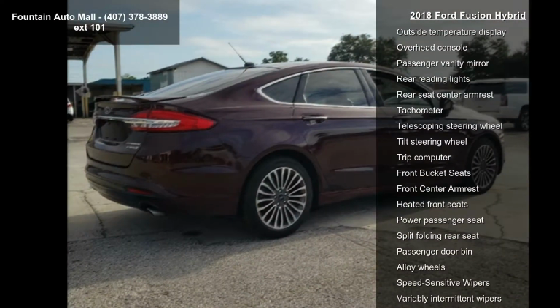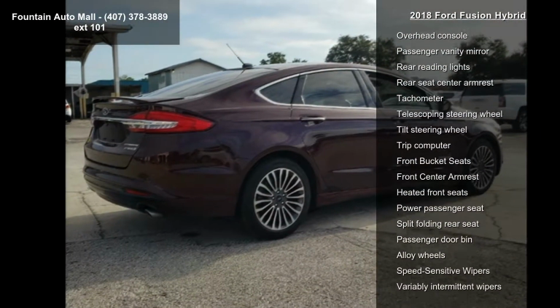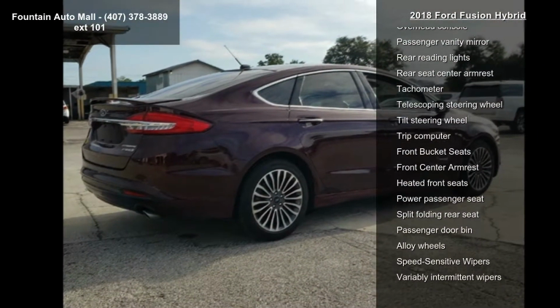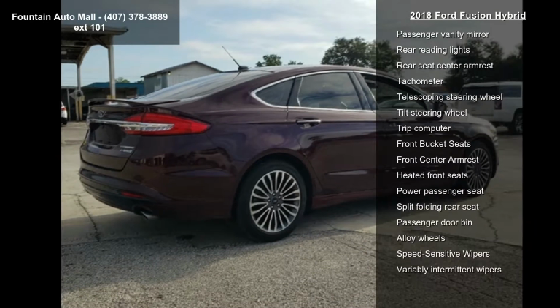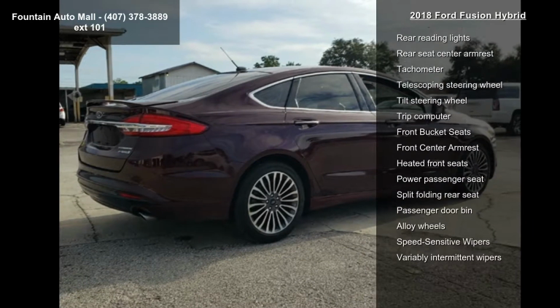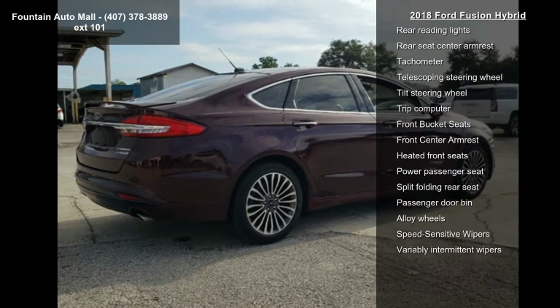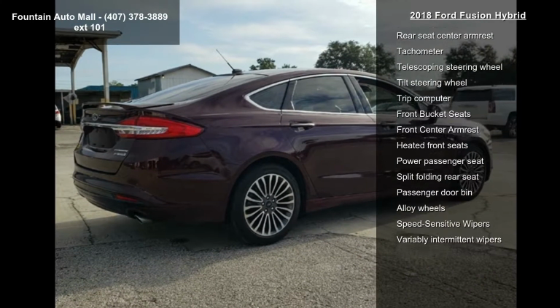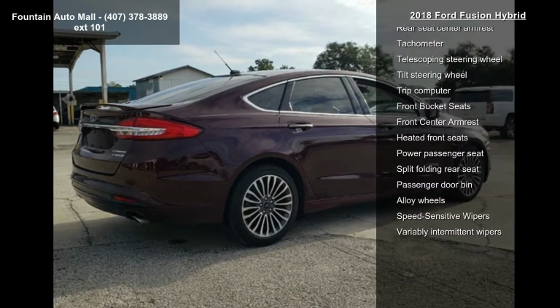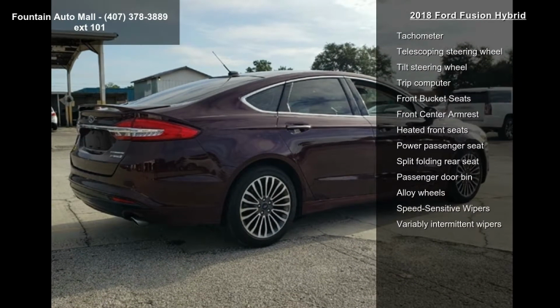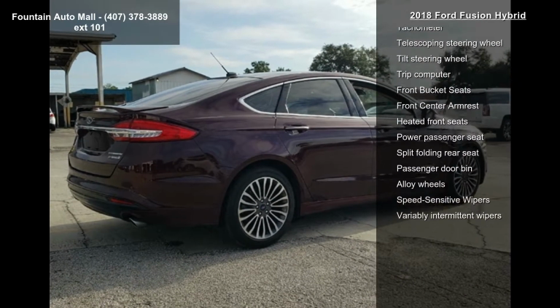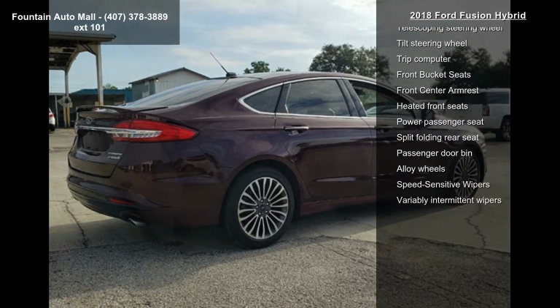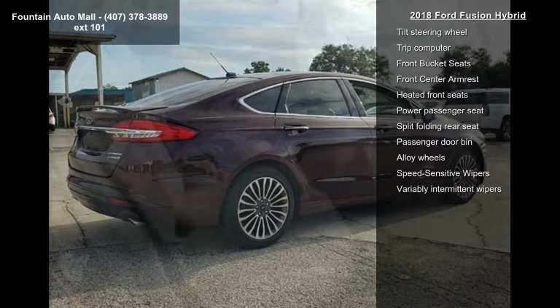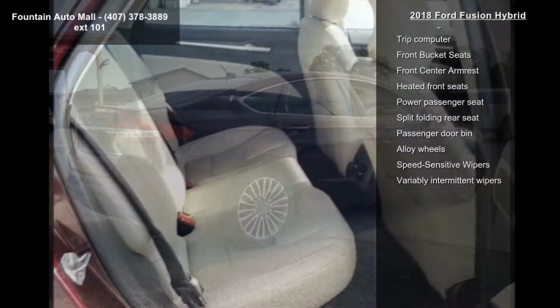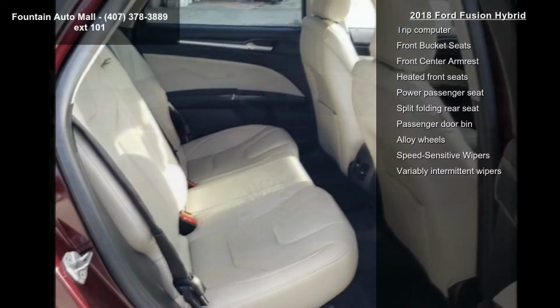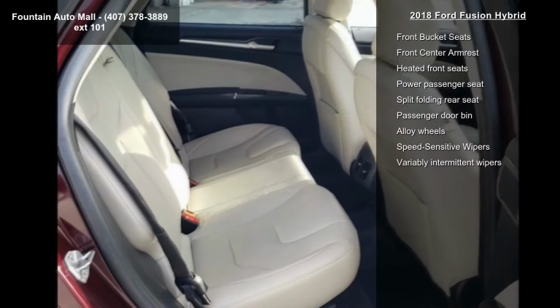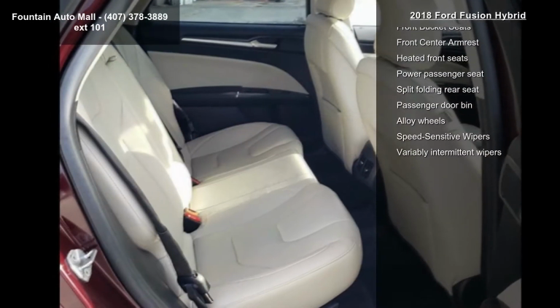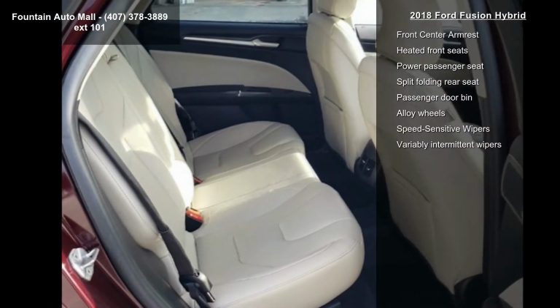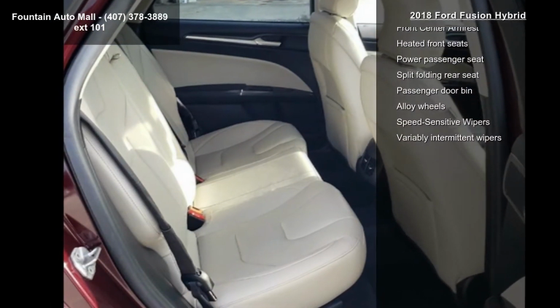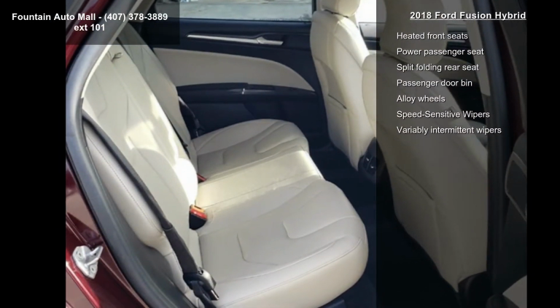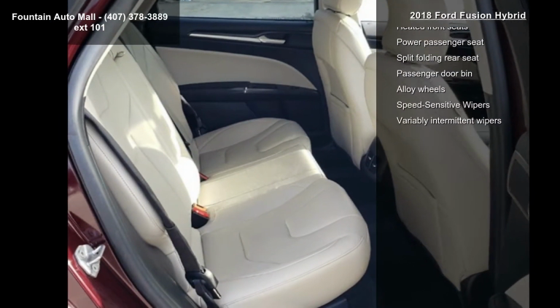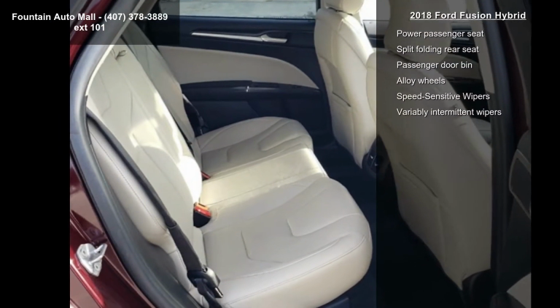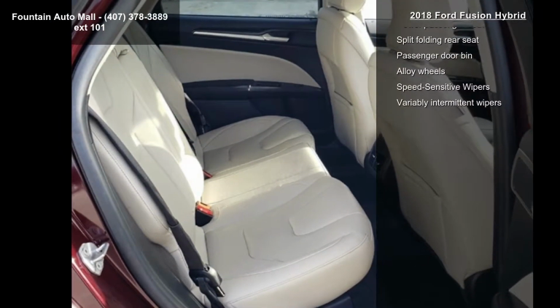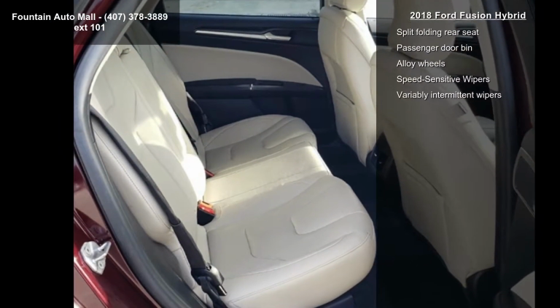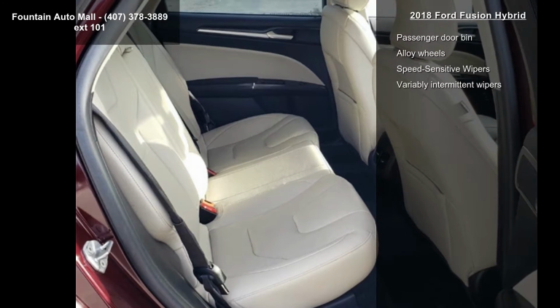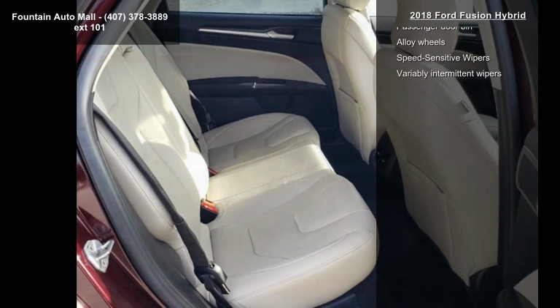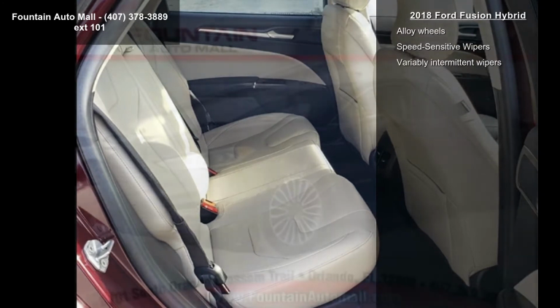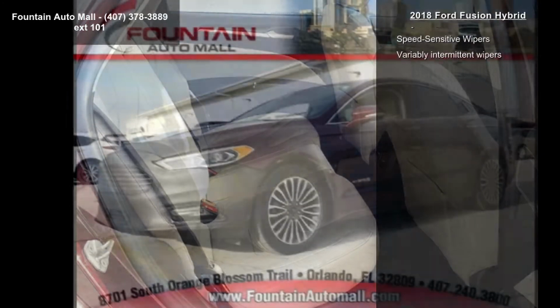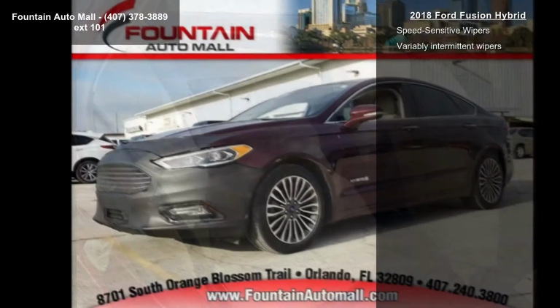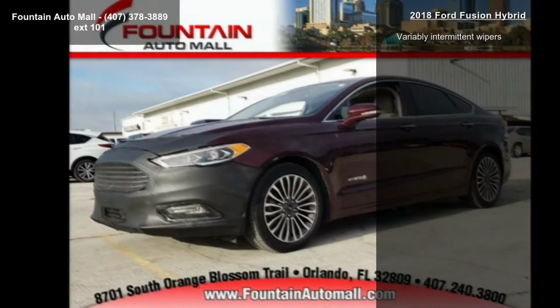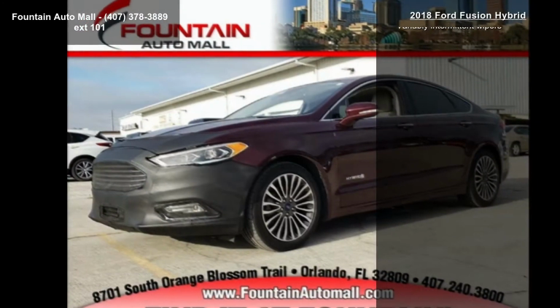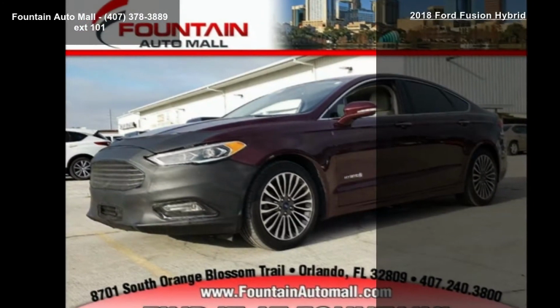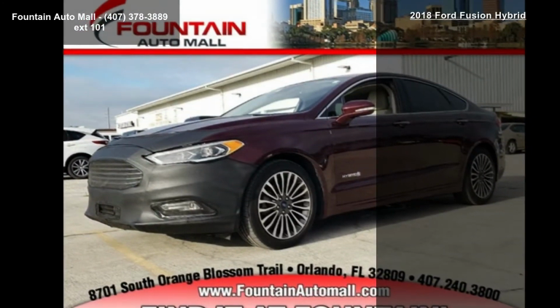If you are looking for a solid pre-owned car, this might be the one. Don't let this vehicle get away — call or click to schedule a test drive today.